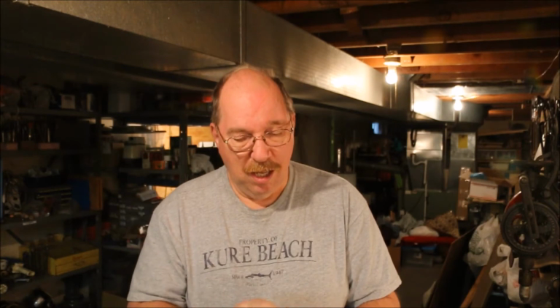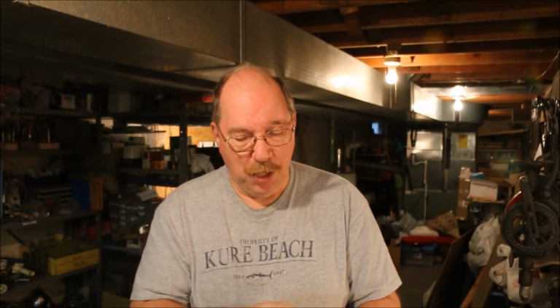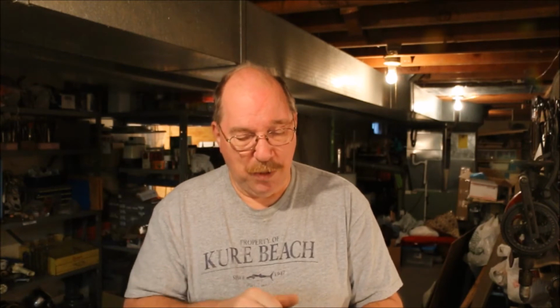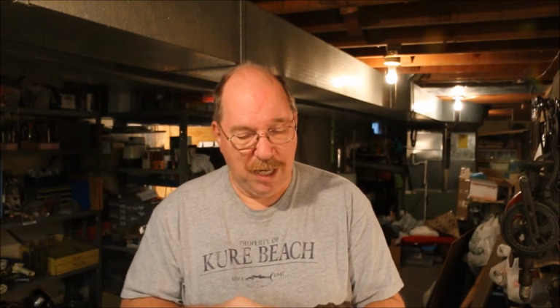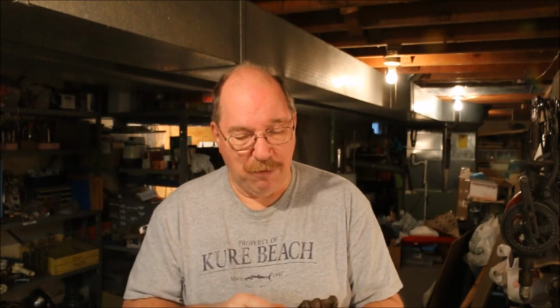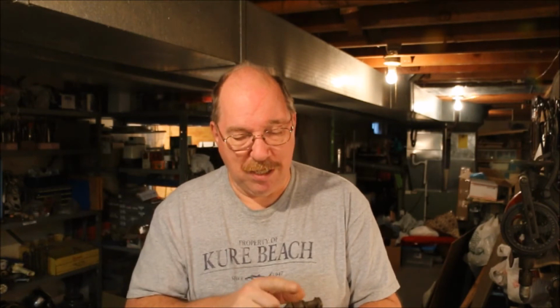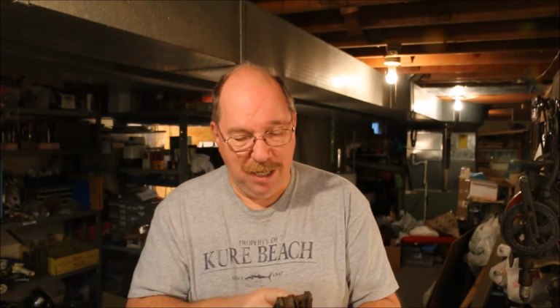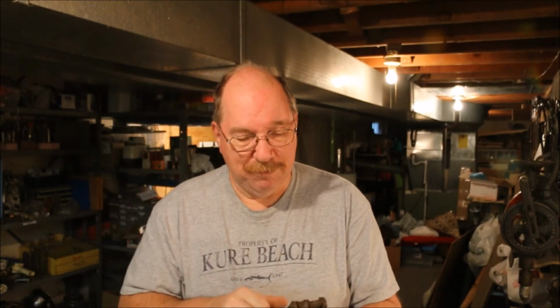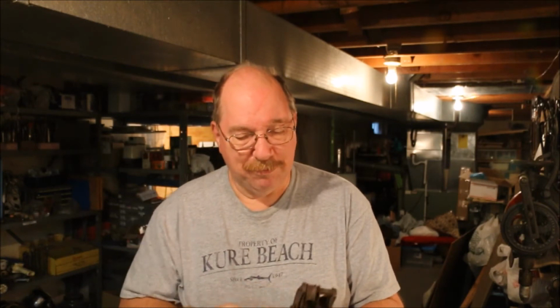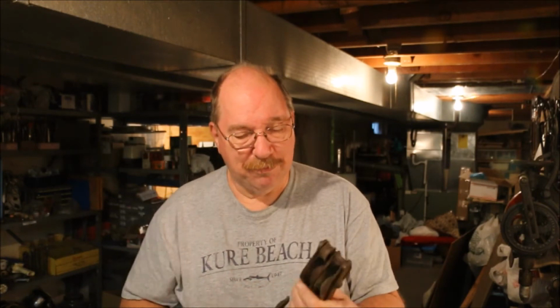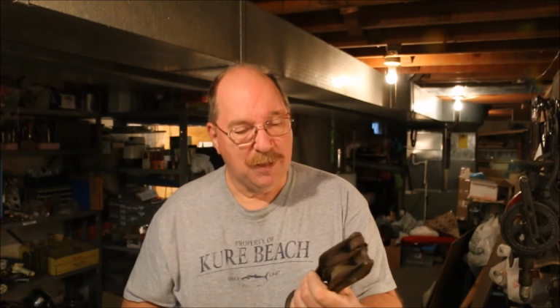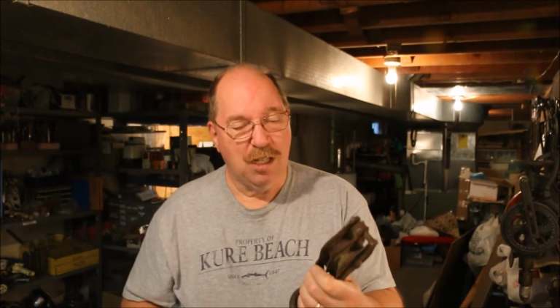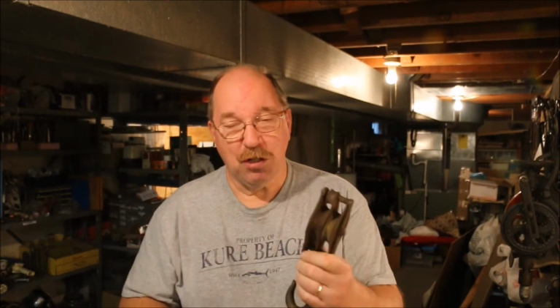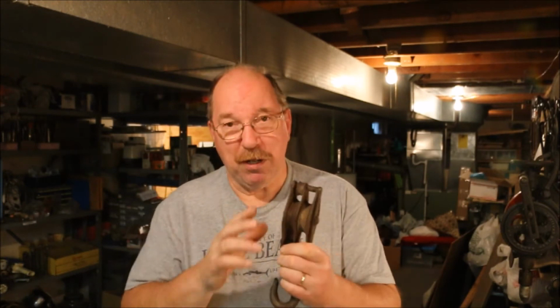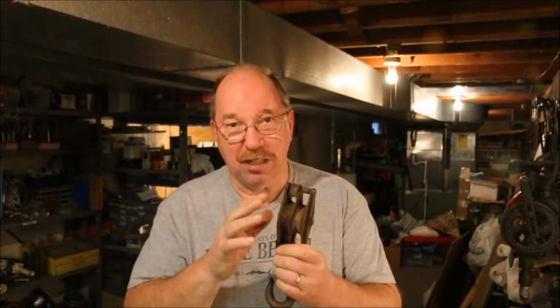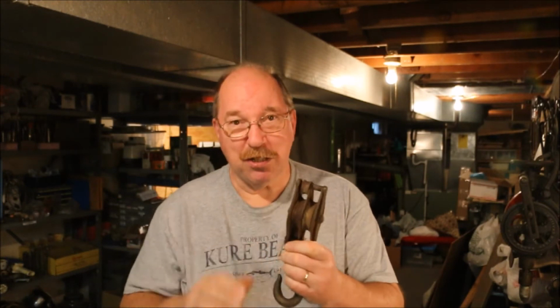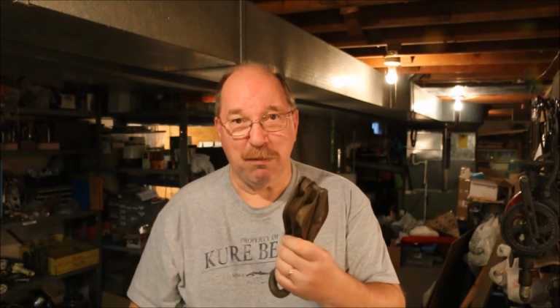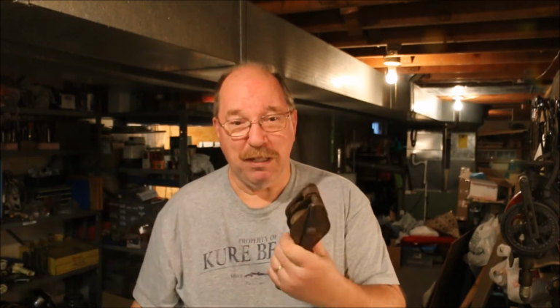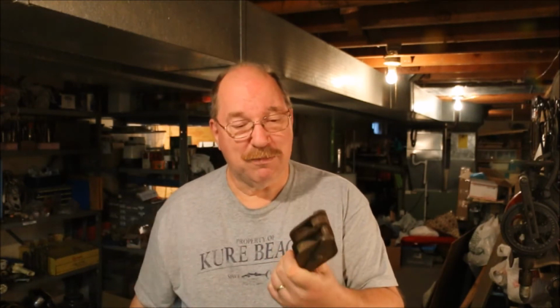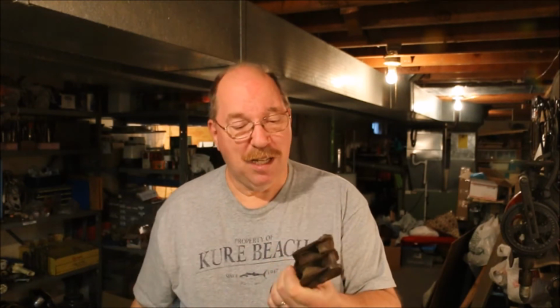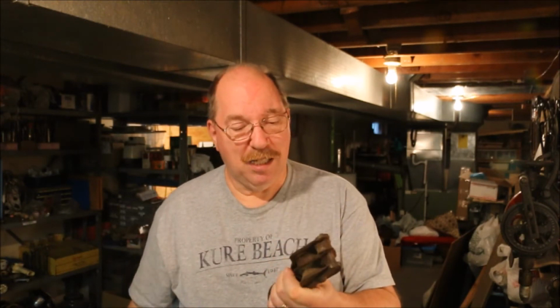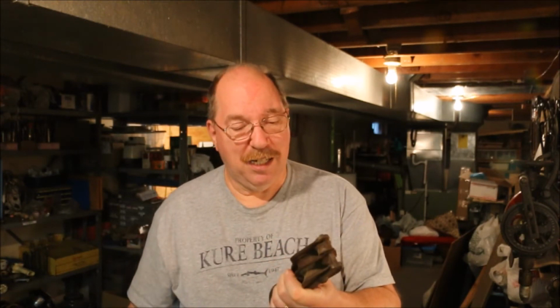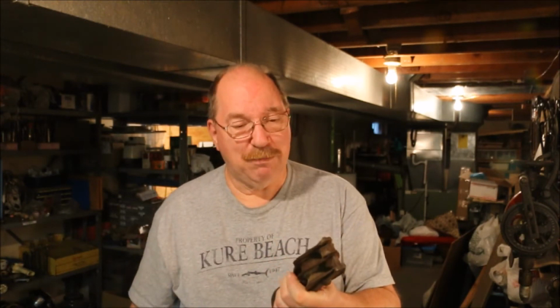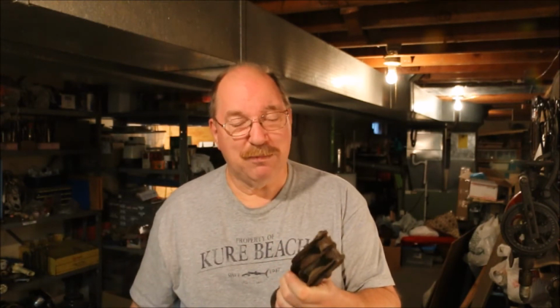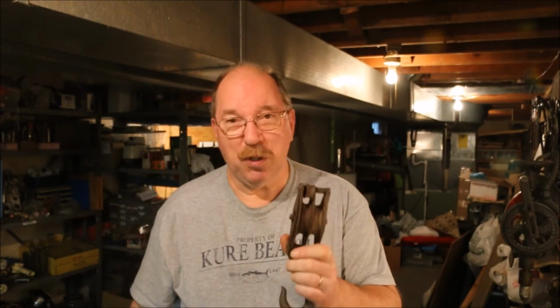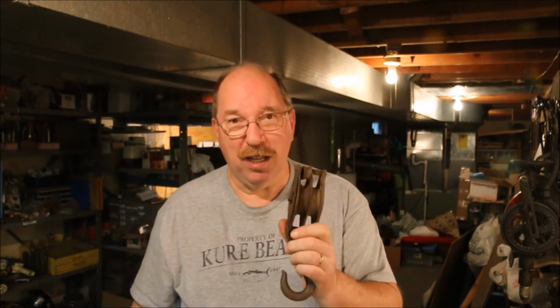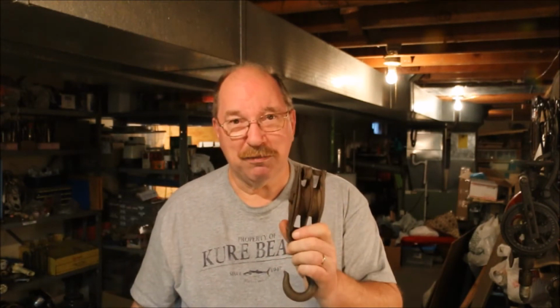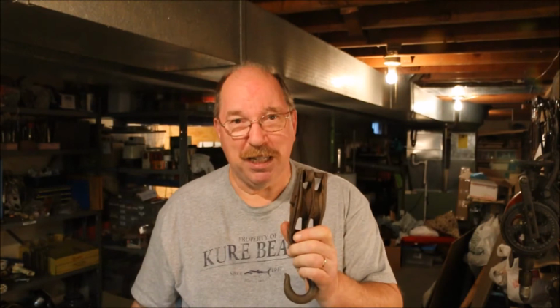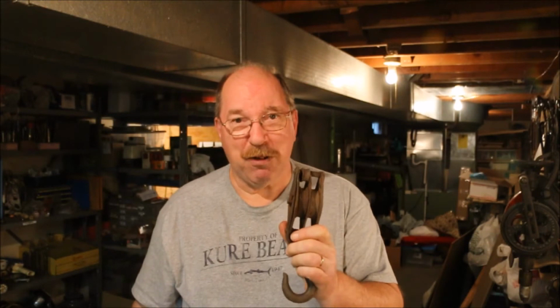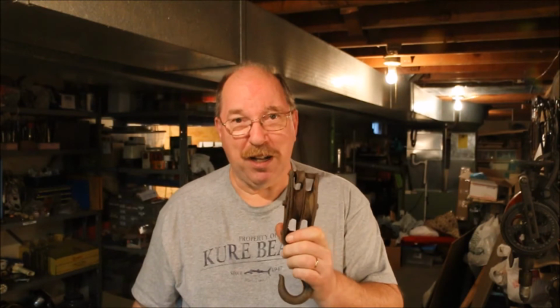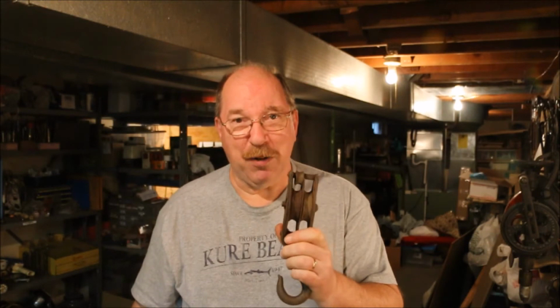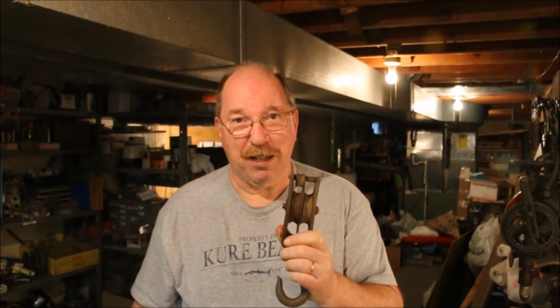This one is kind of rusty, so I'm going to disassemble it, clean it up, oil it, get it ready to go again.